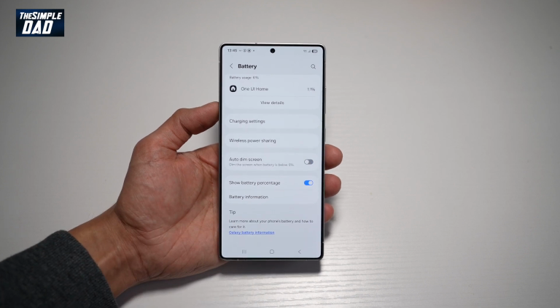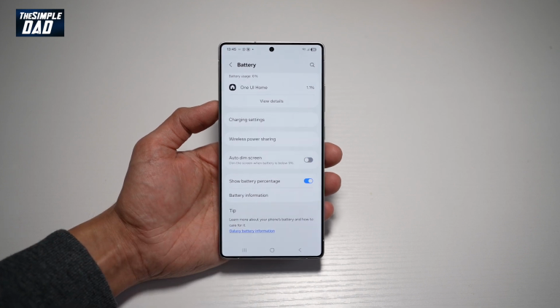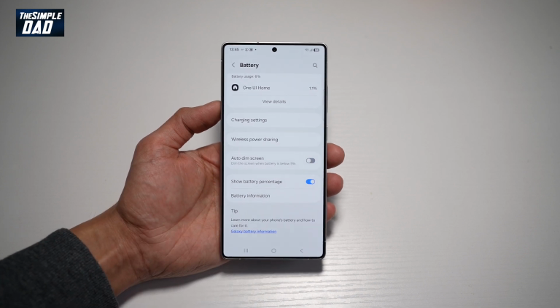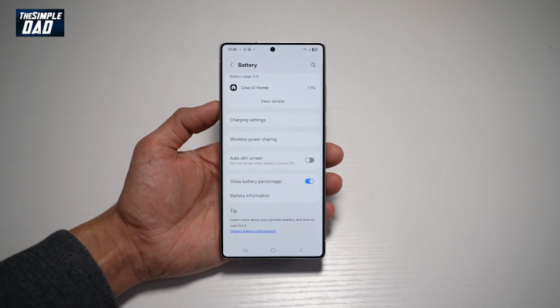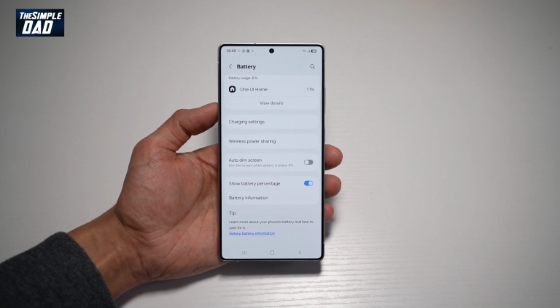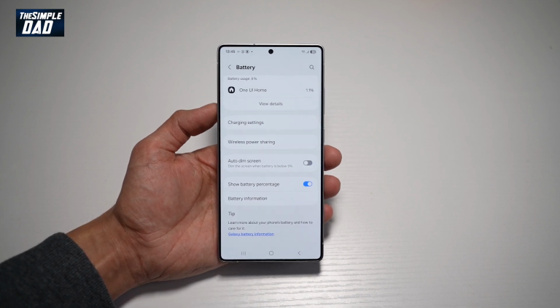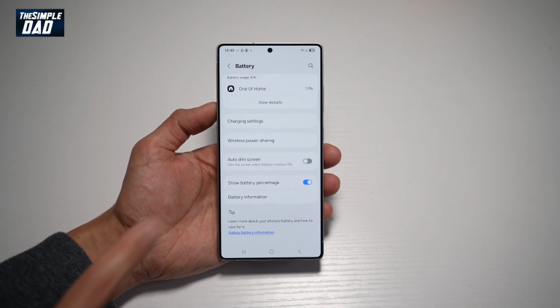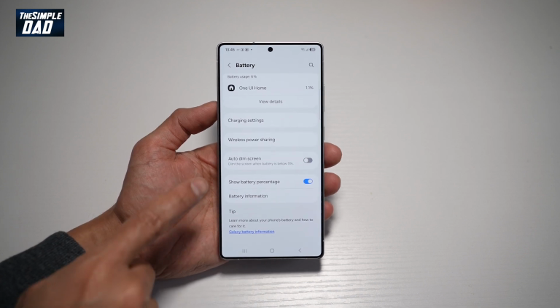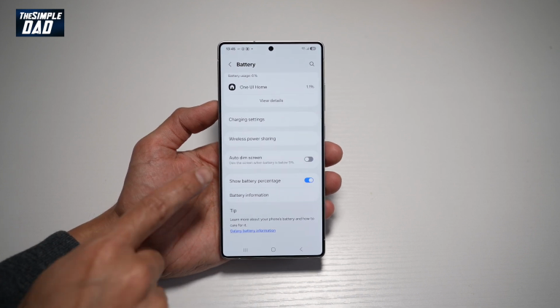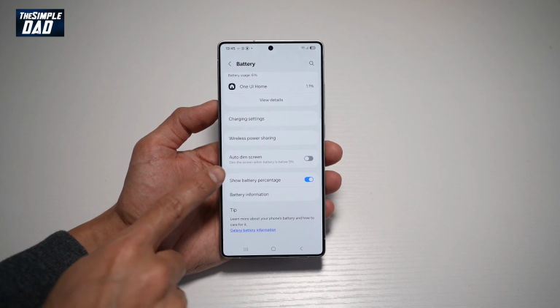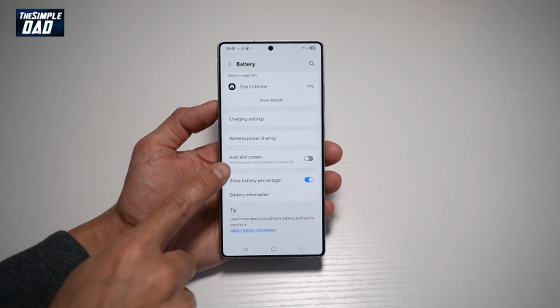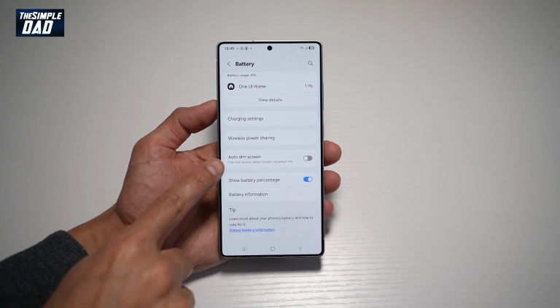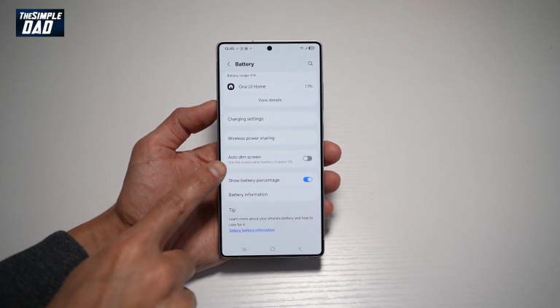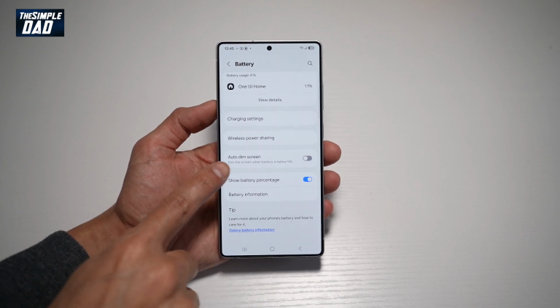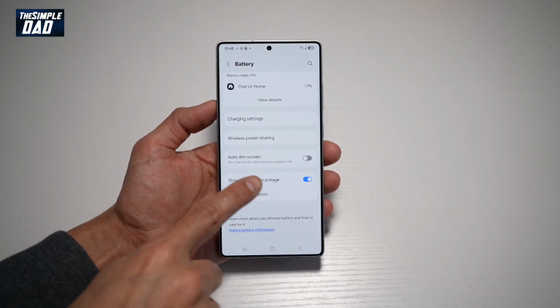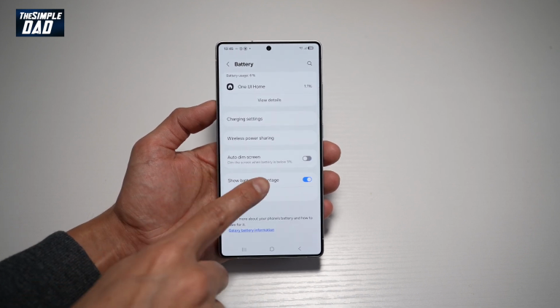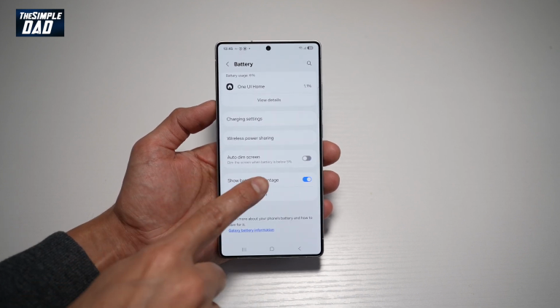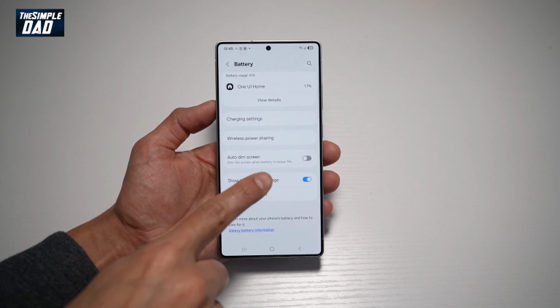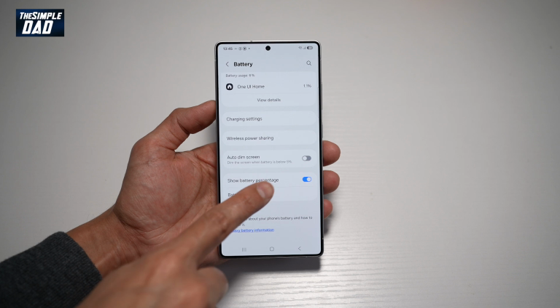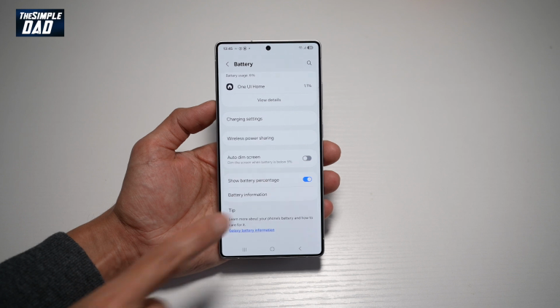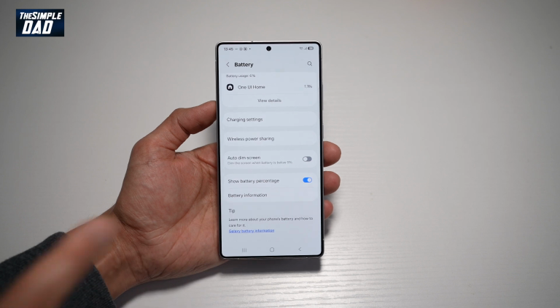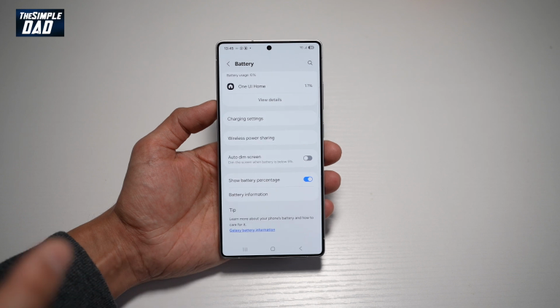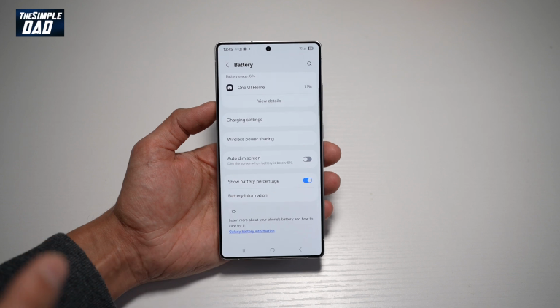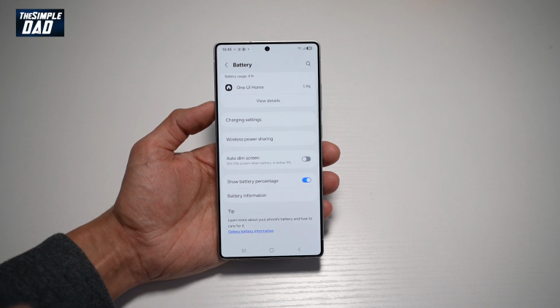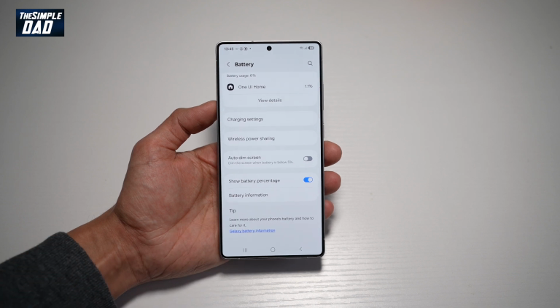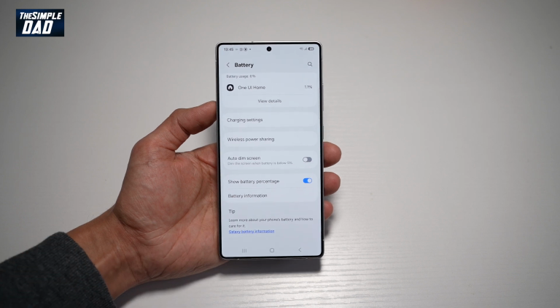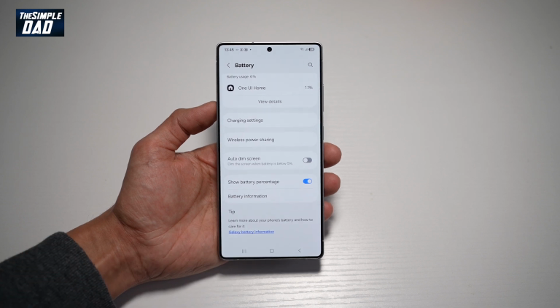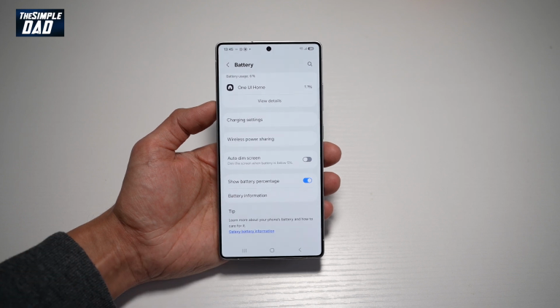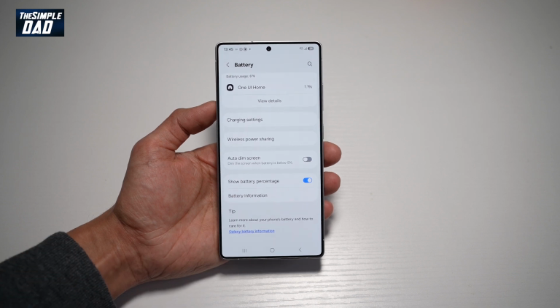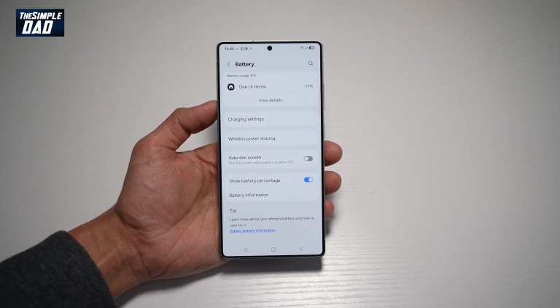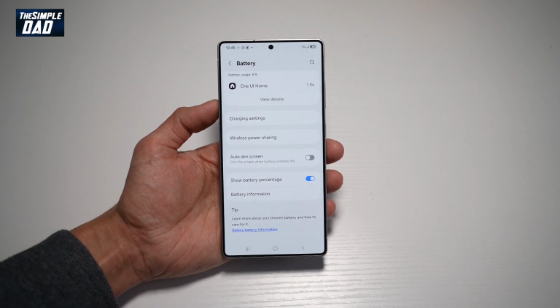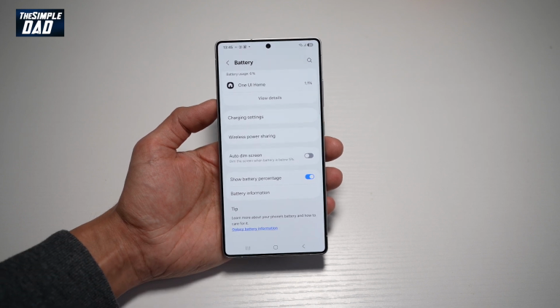And now when your Samsung S25 Ultra is at 5% or below, your screen will not dim.